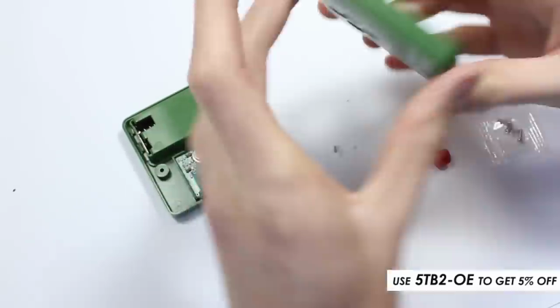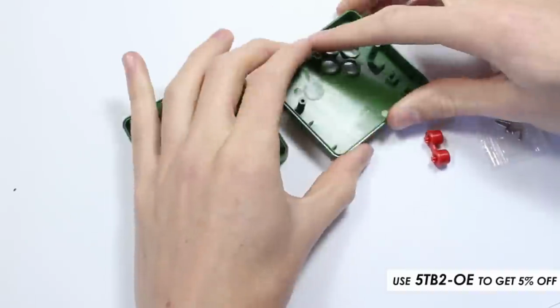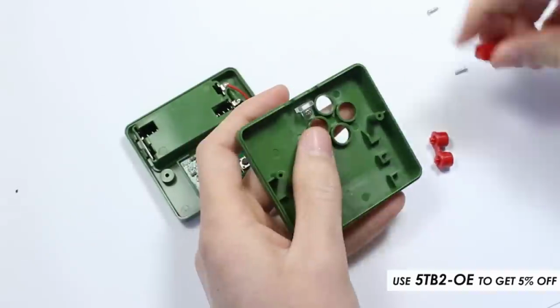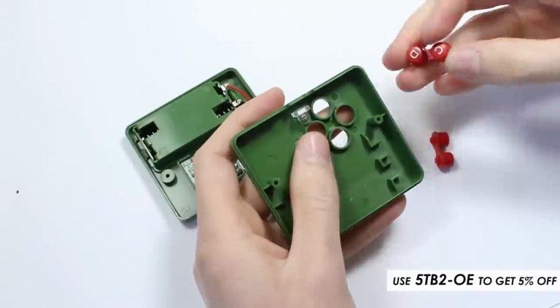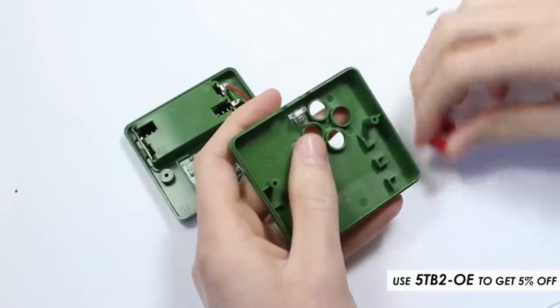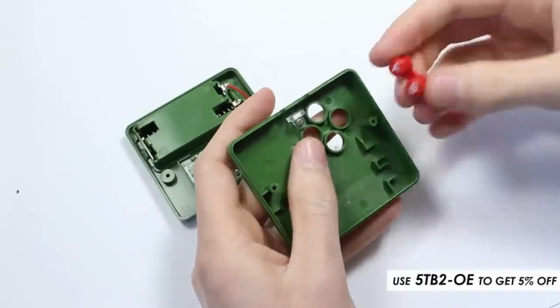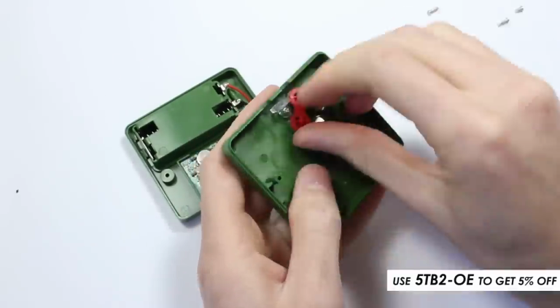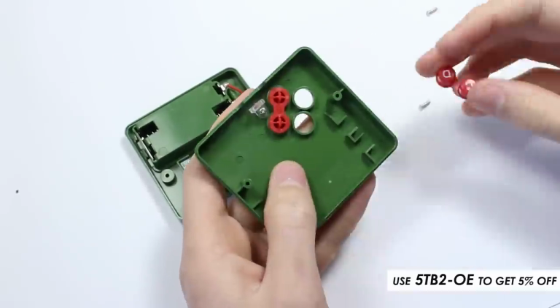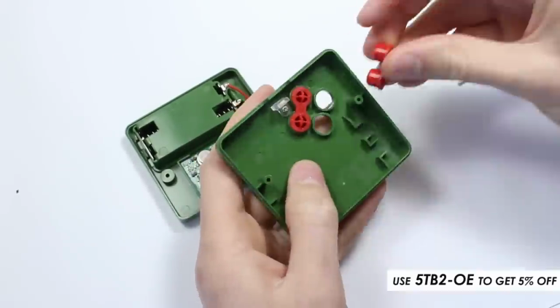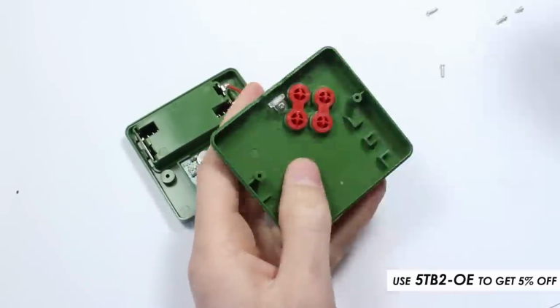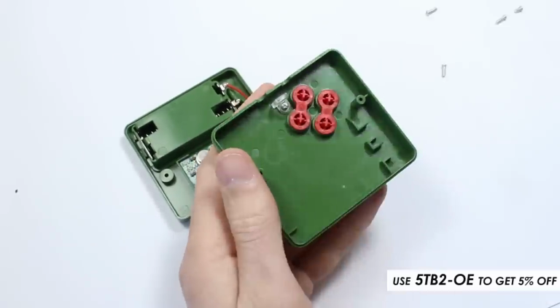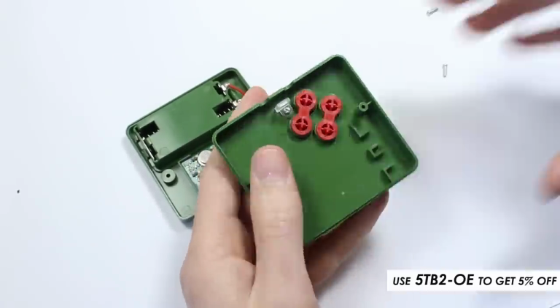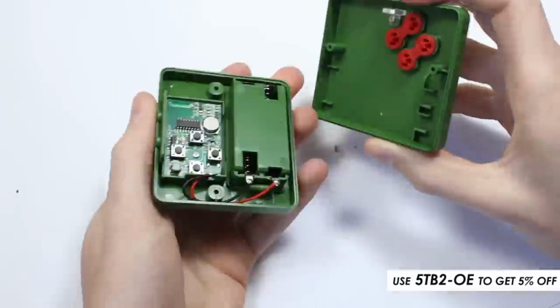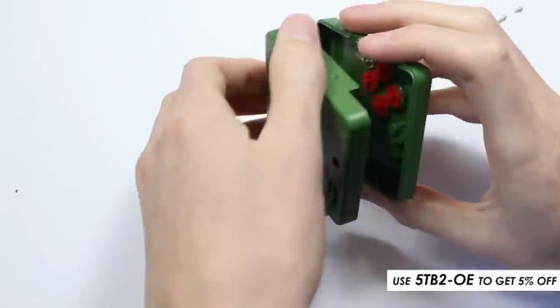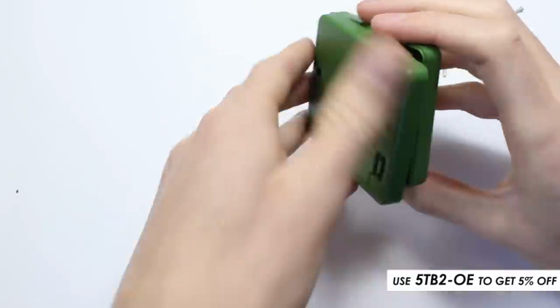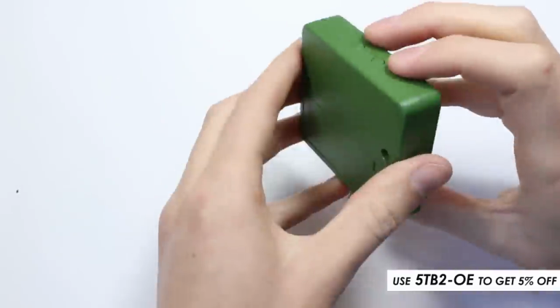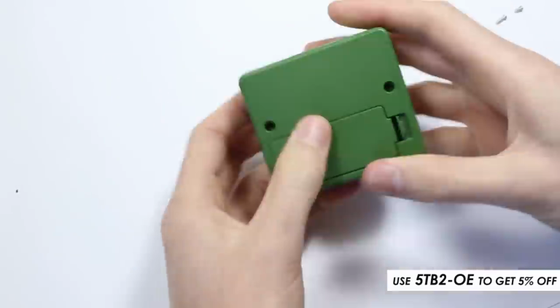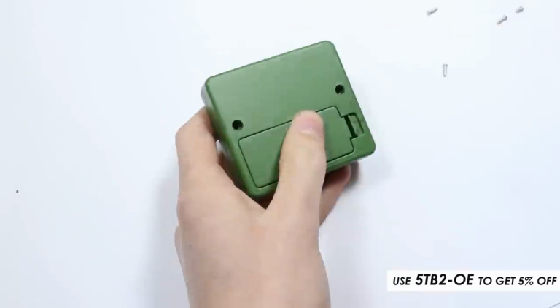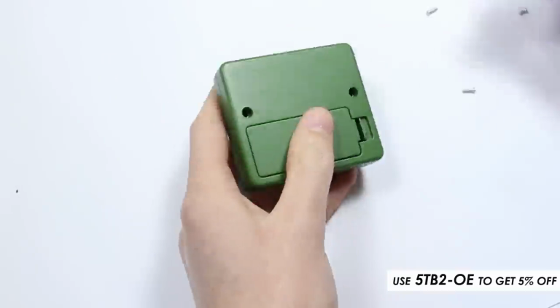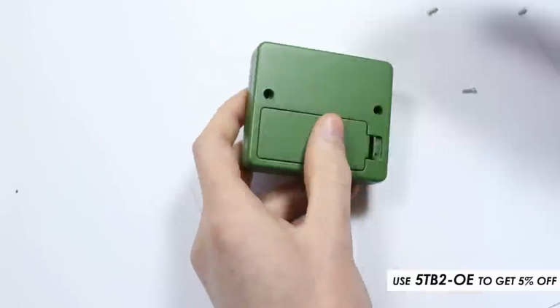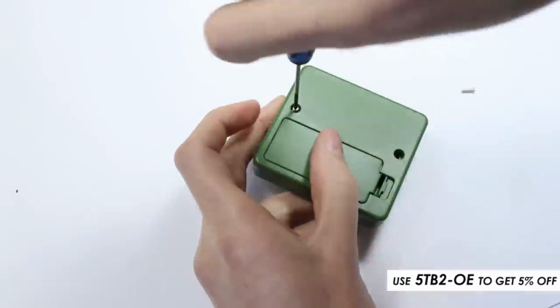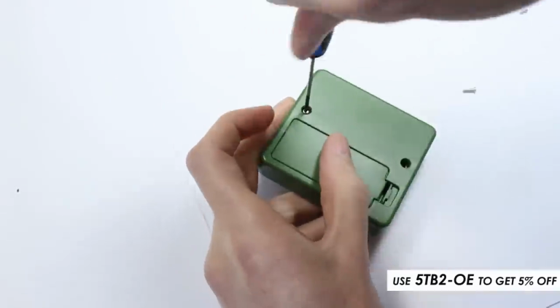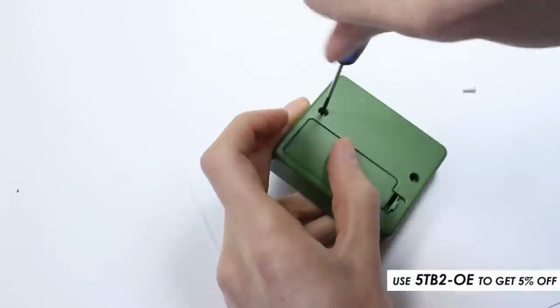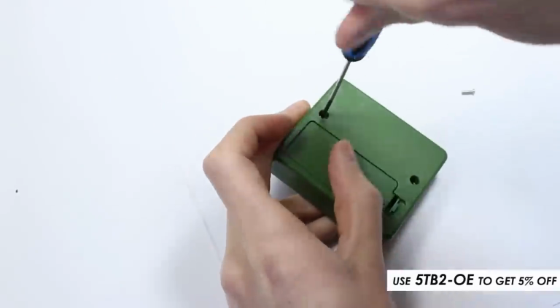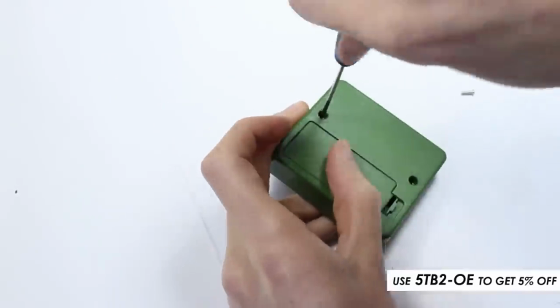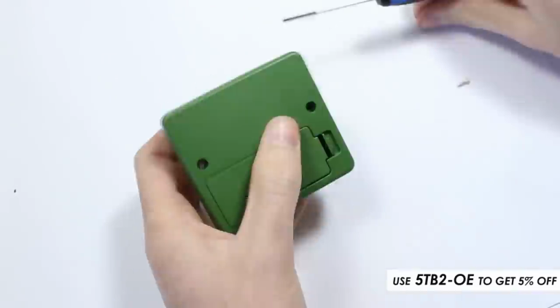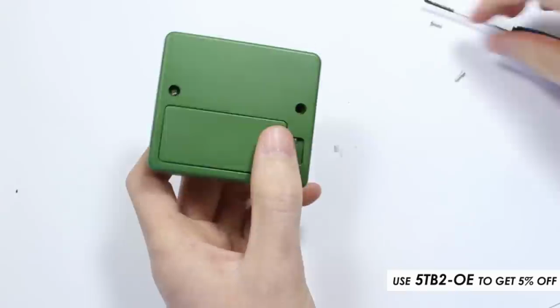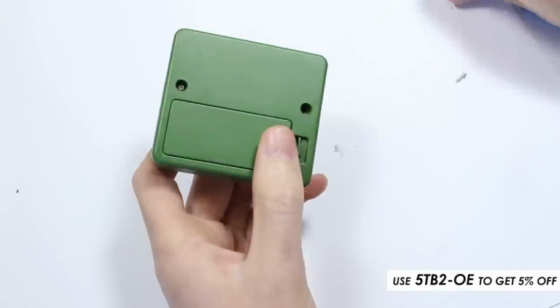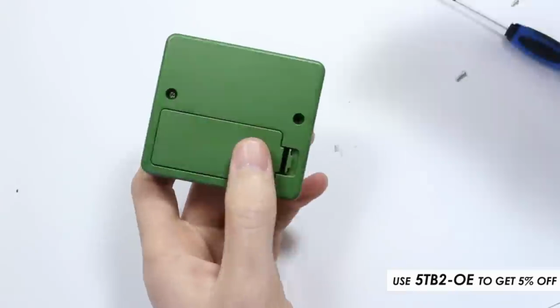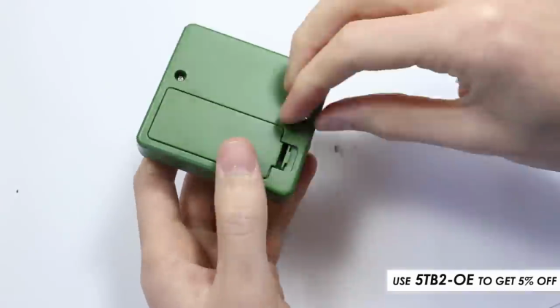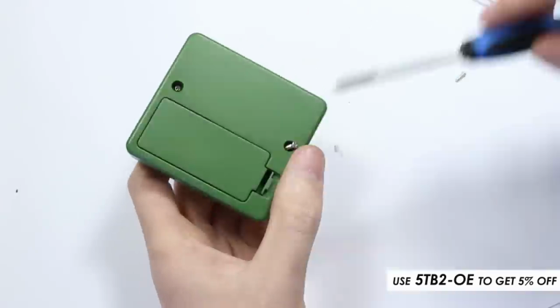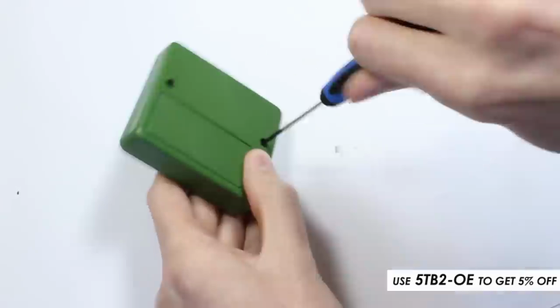The controller was easily constructed — you'll need to add two AAA batteries to make it work.